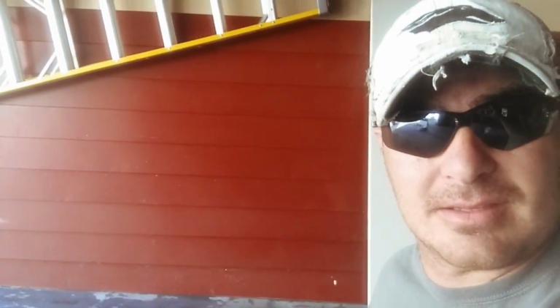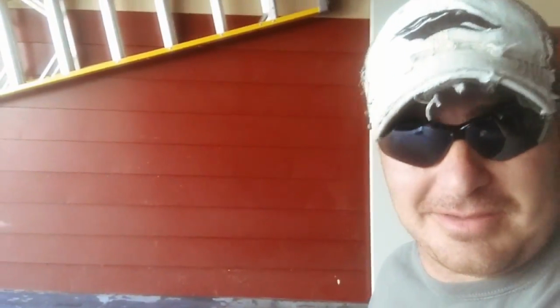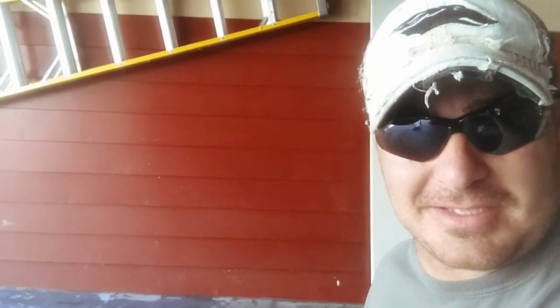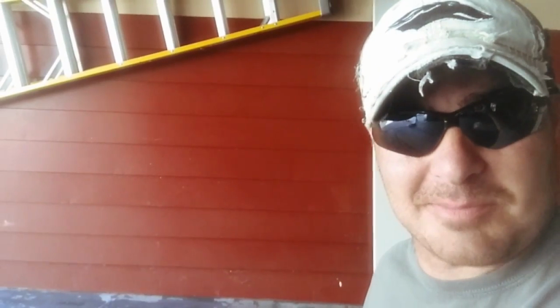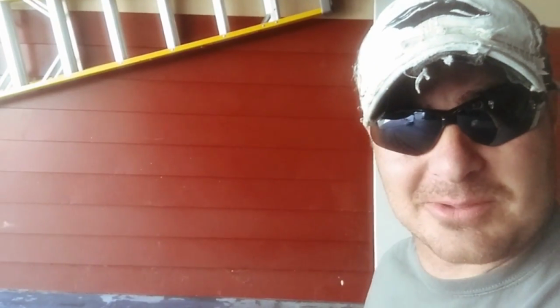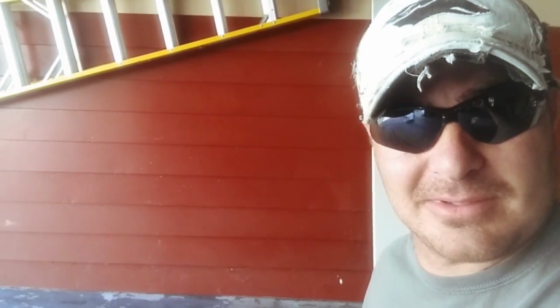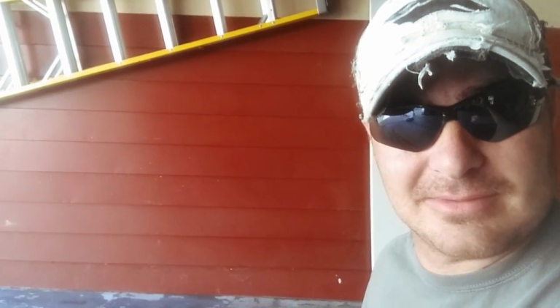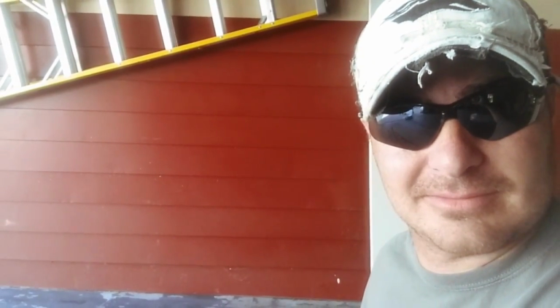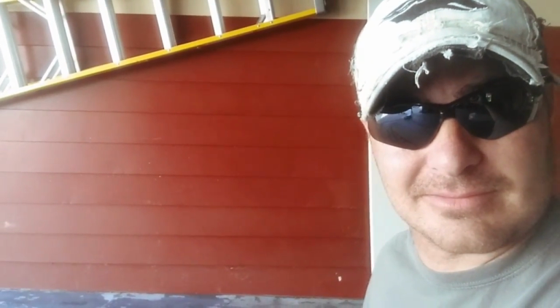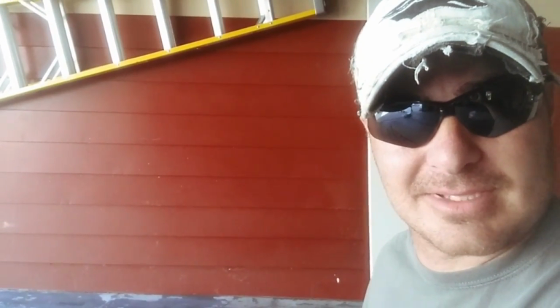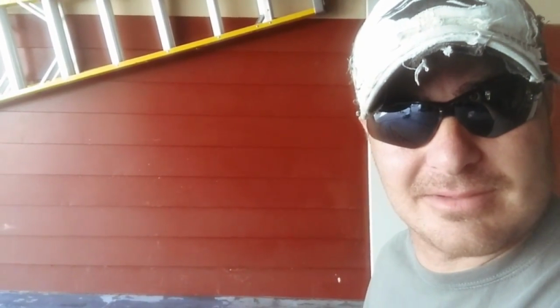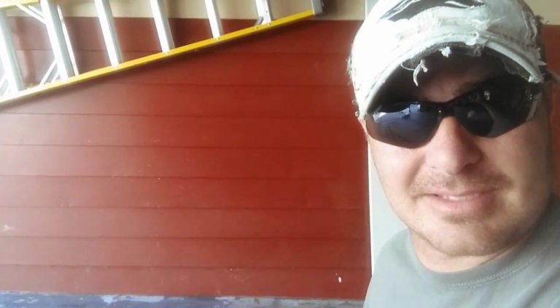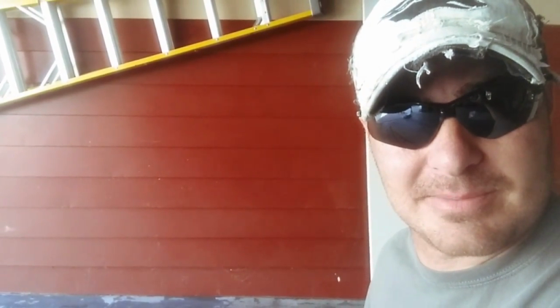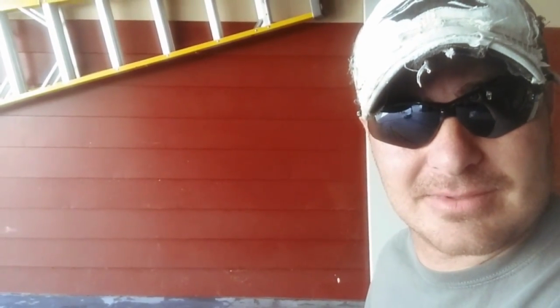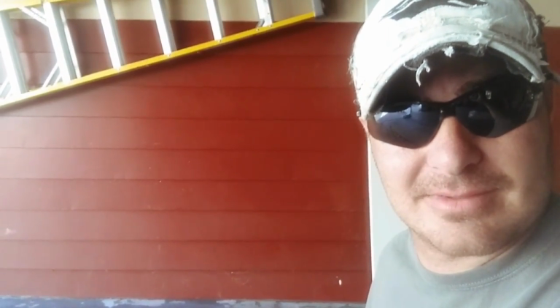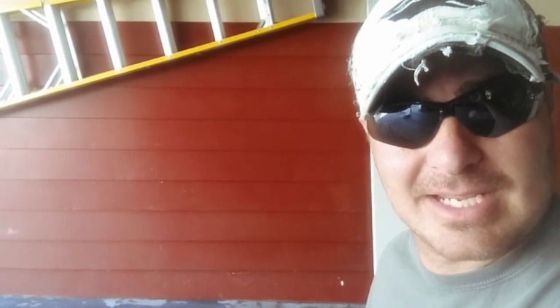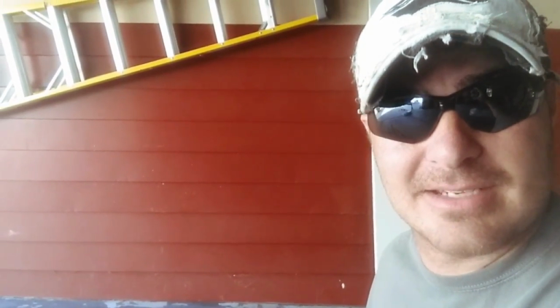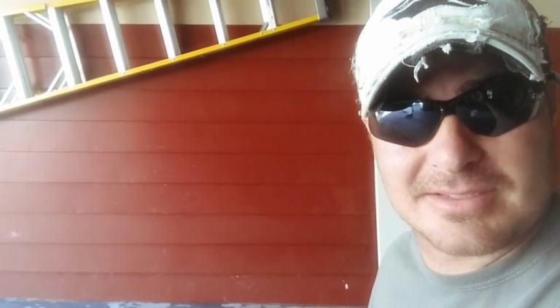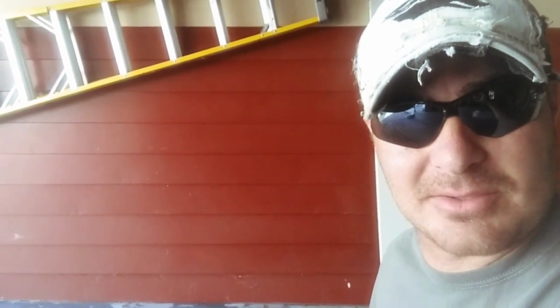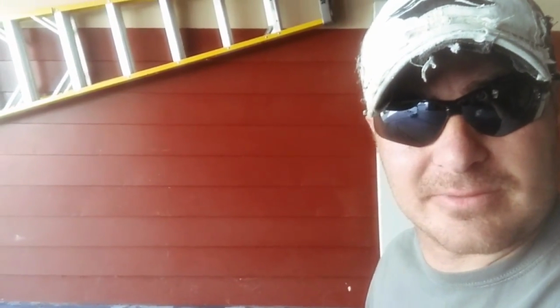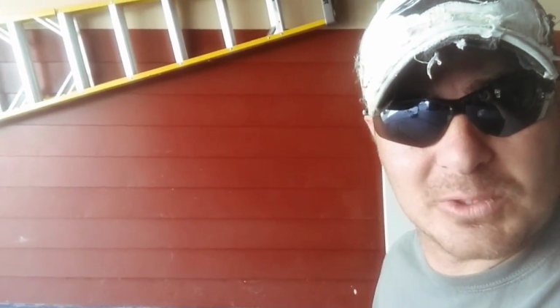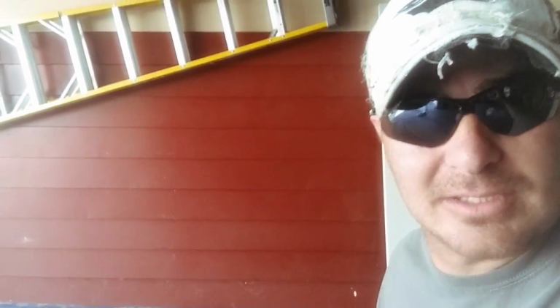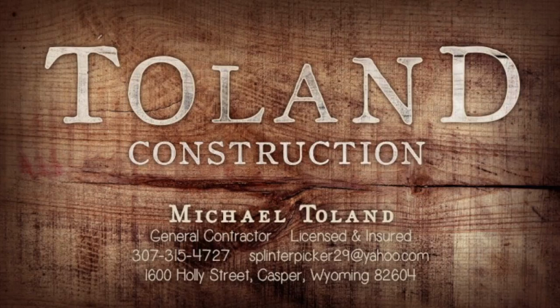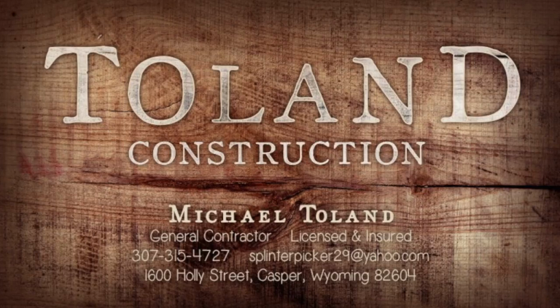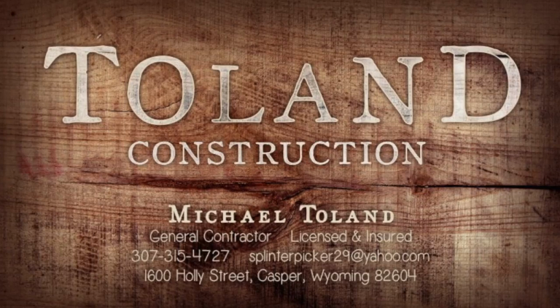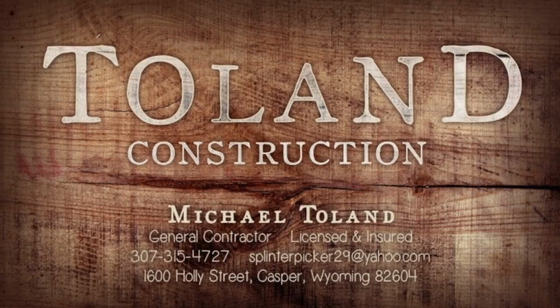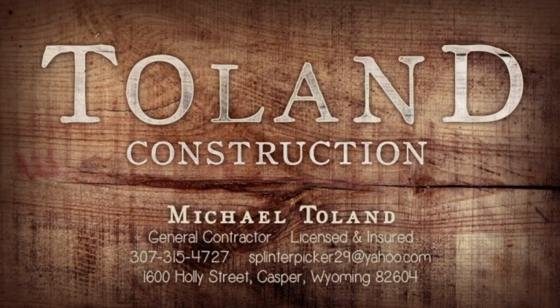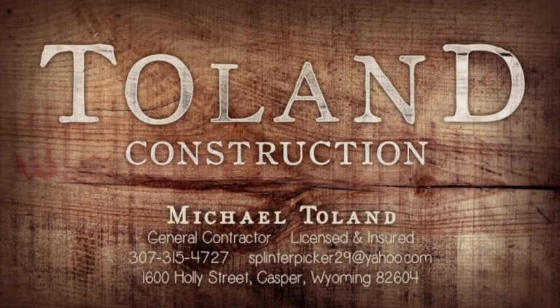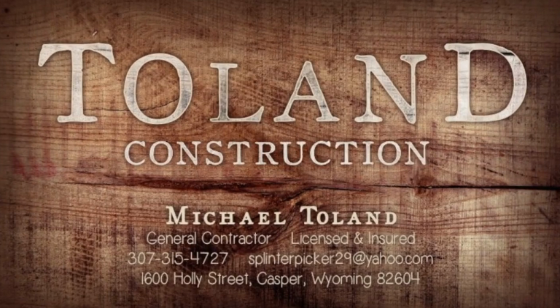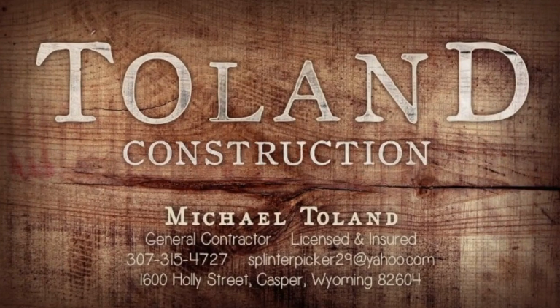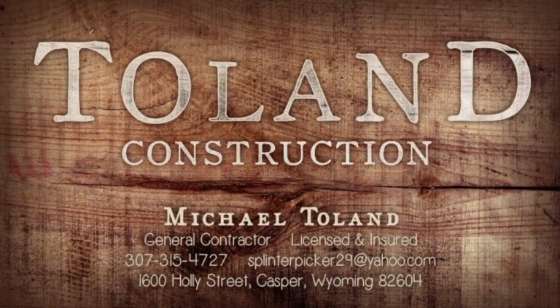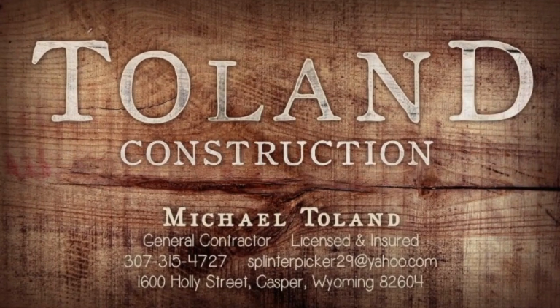This is Michael Tolan with Tolan's Tips. Stay tuned for more.